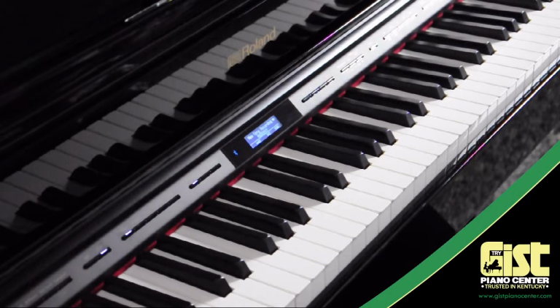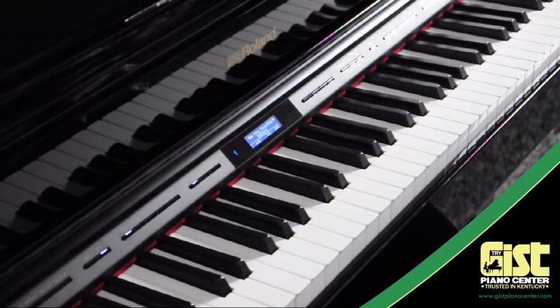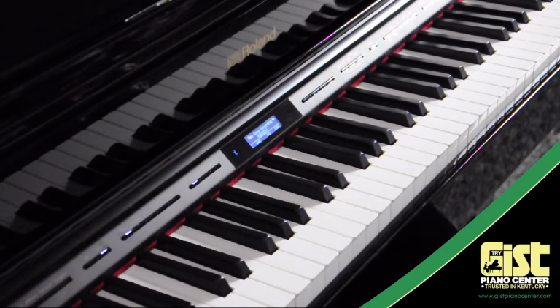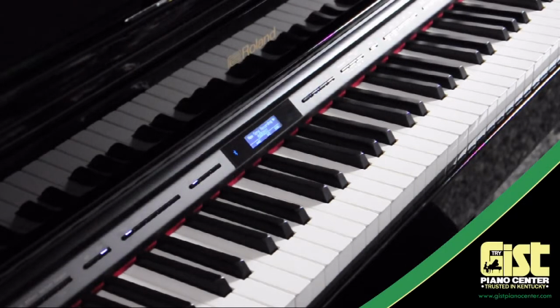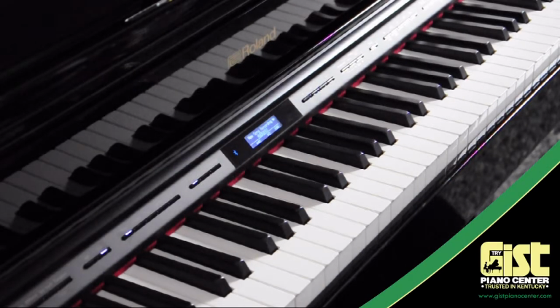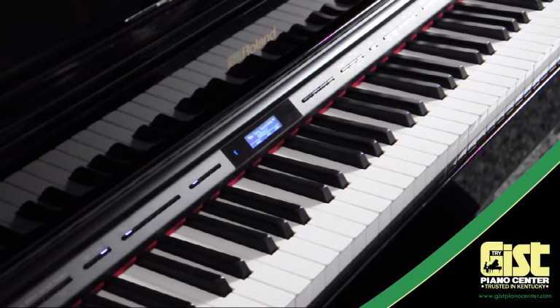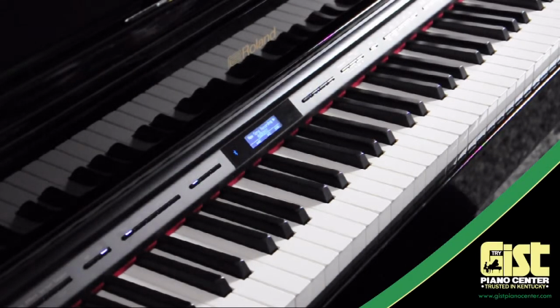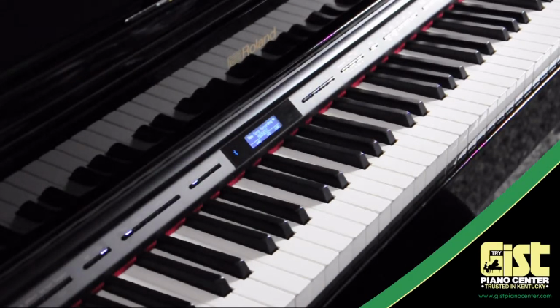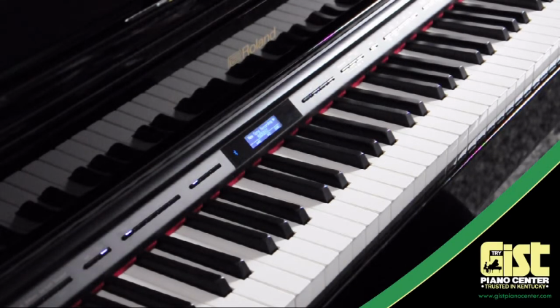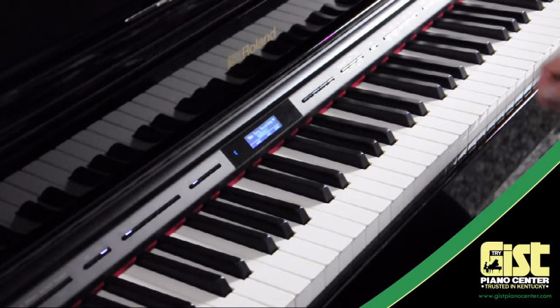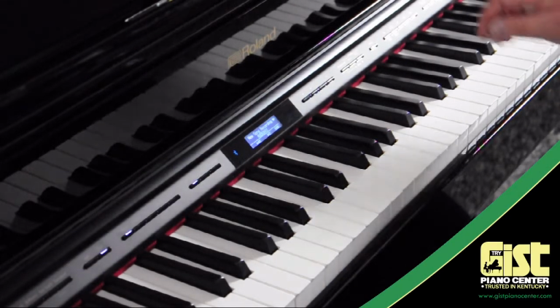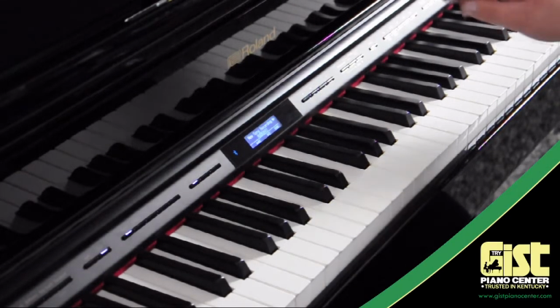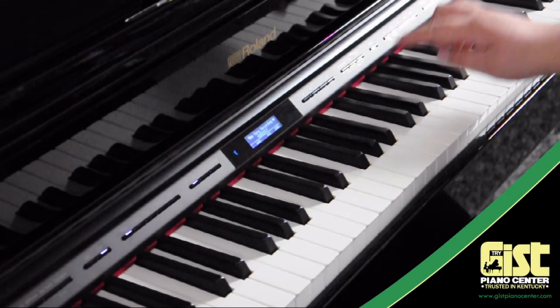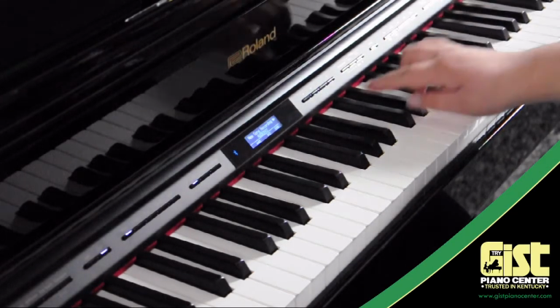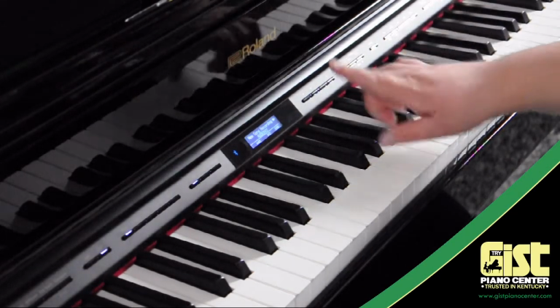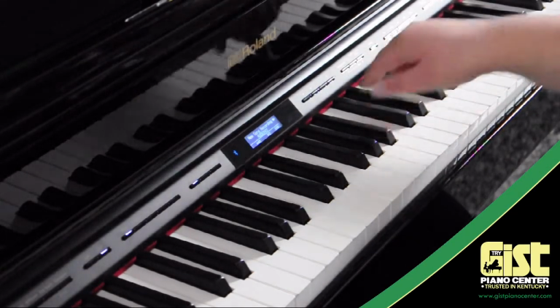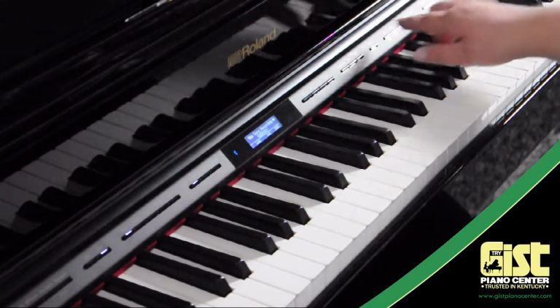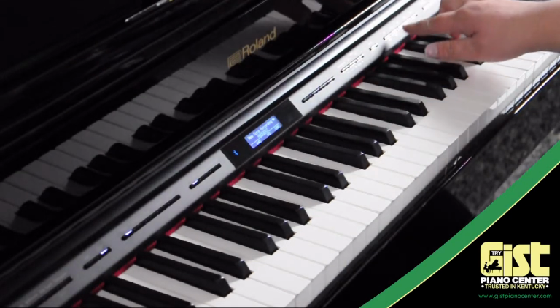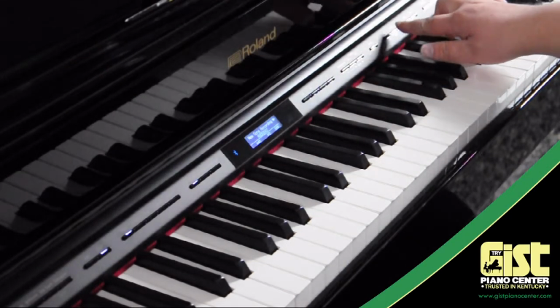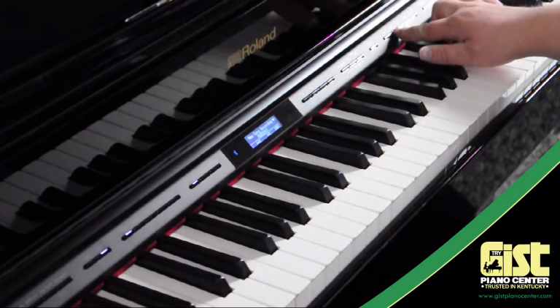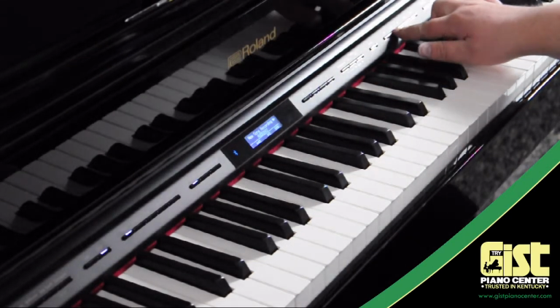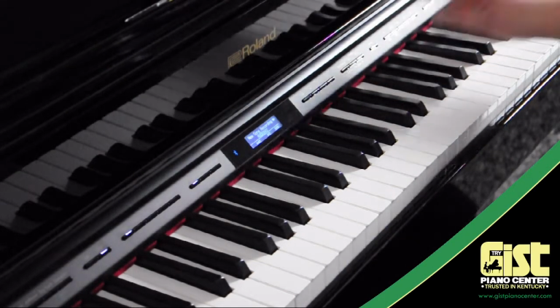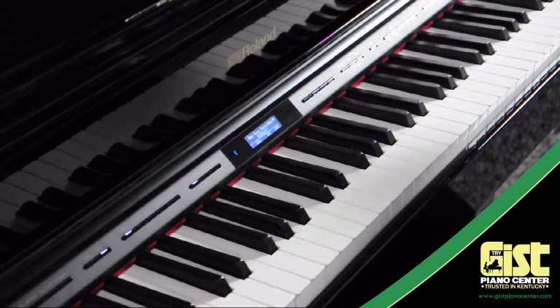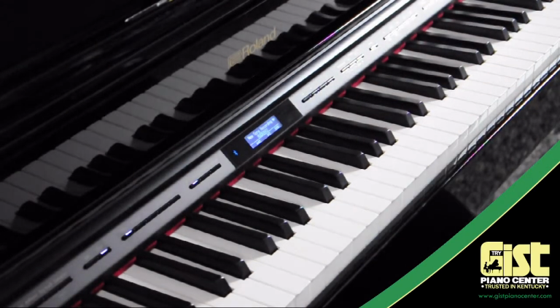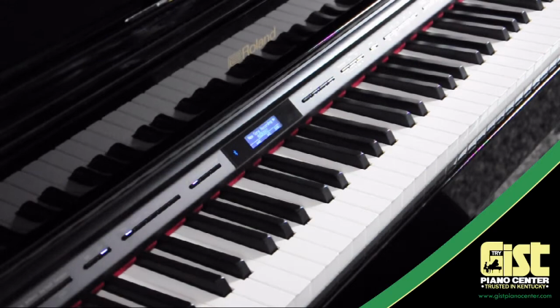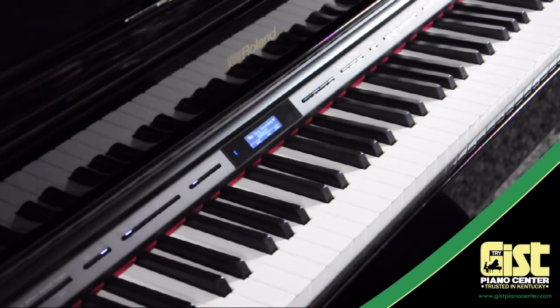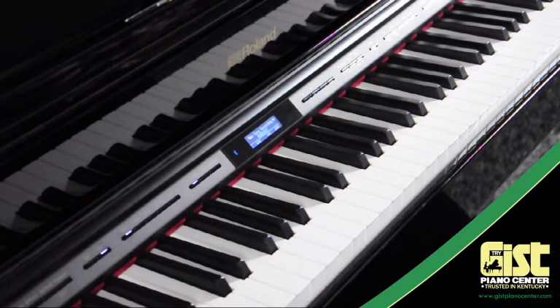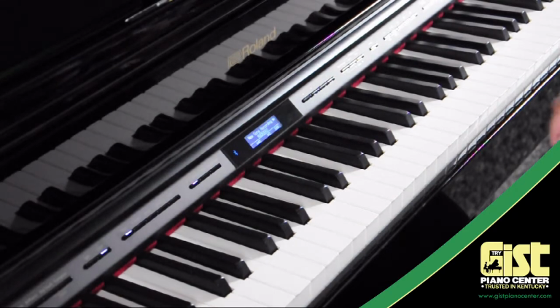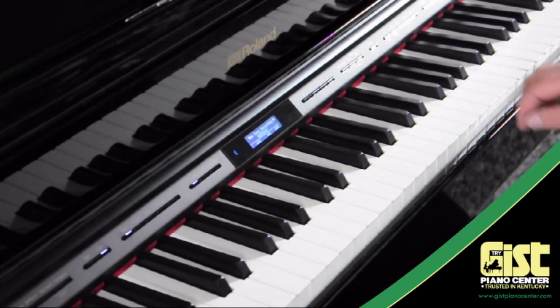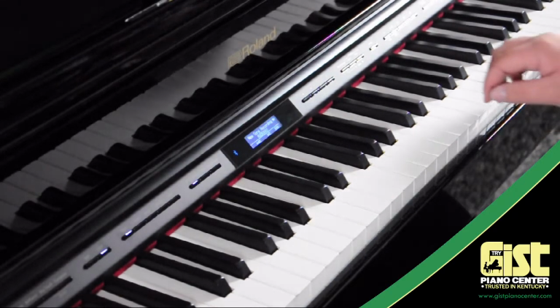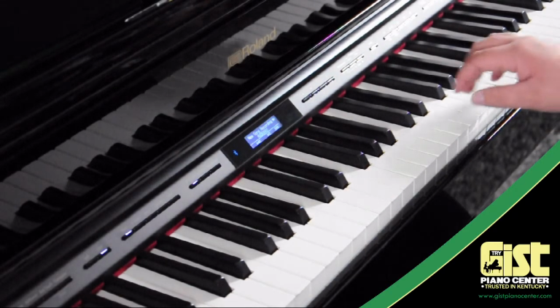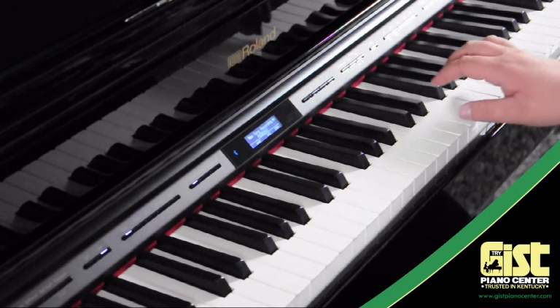Customize your piano experience or enjoy any of the over 300 other instruments built in.